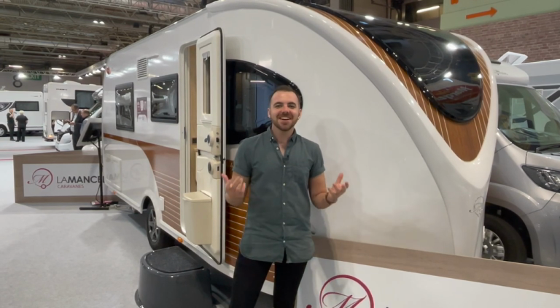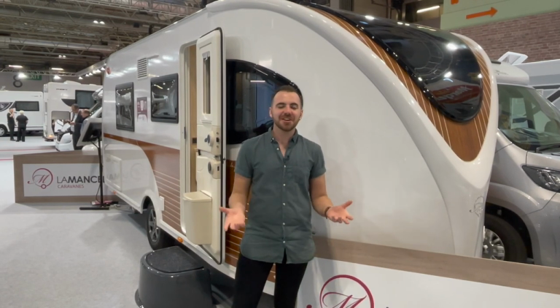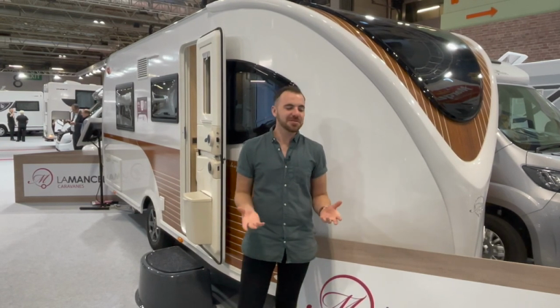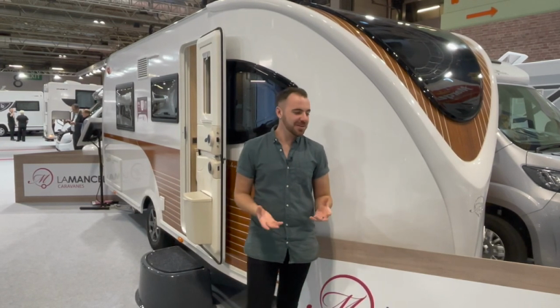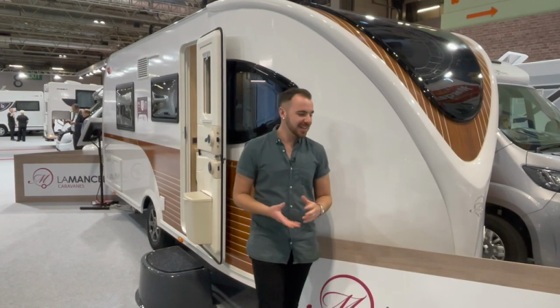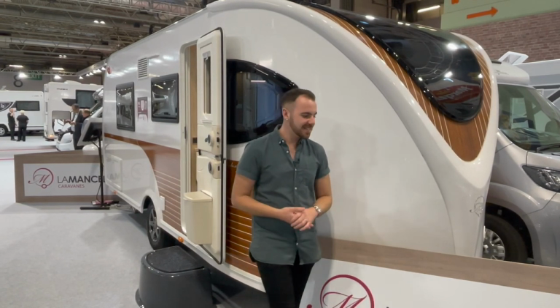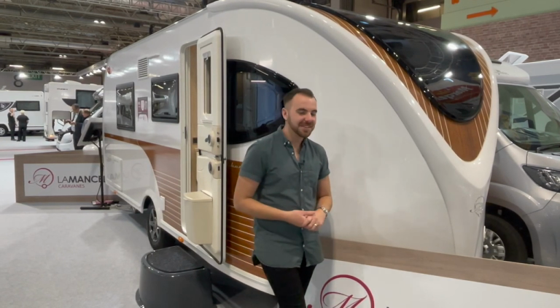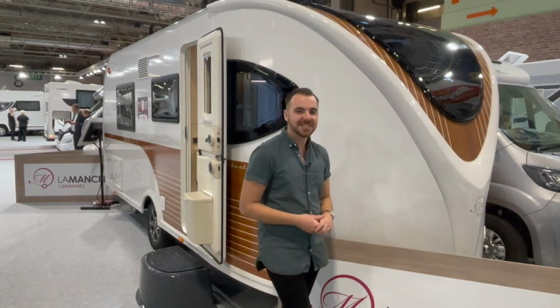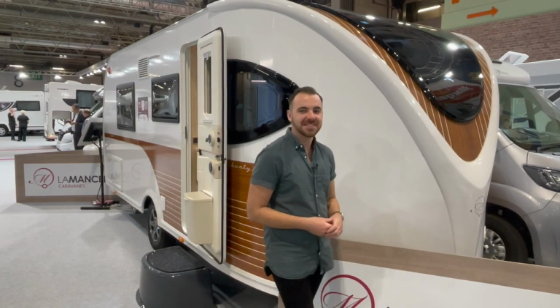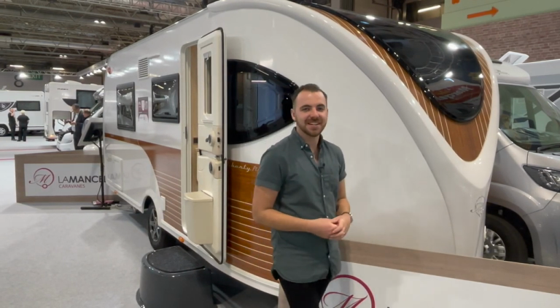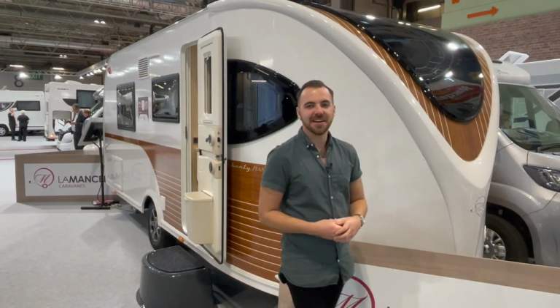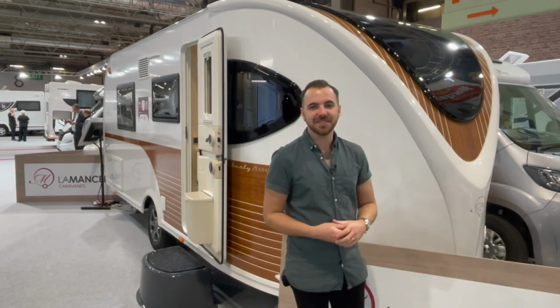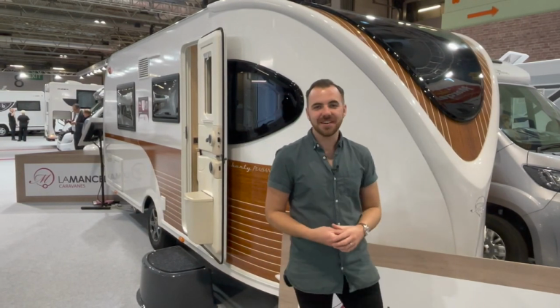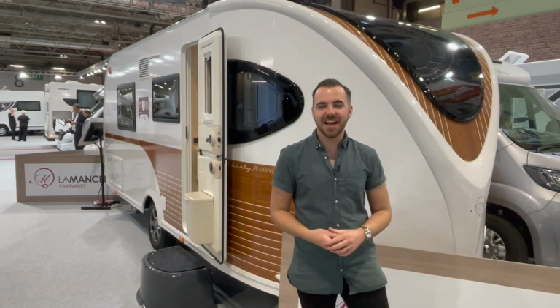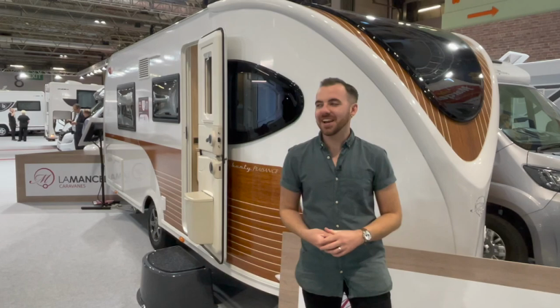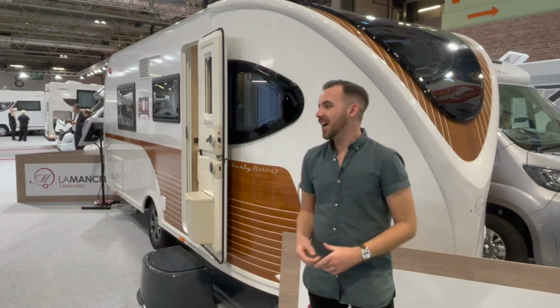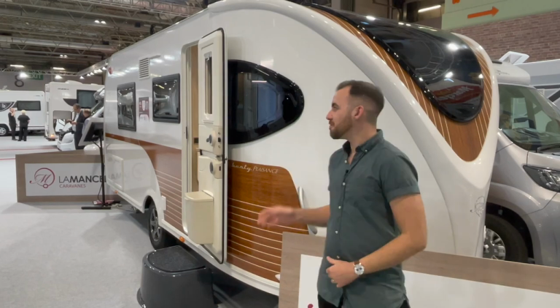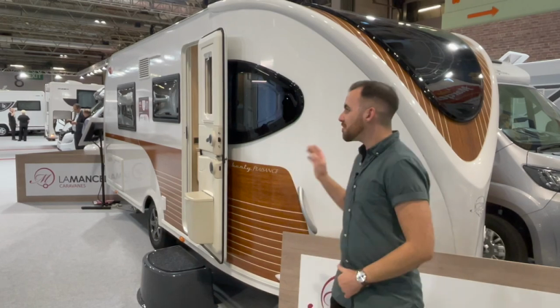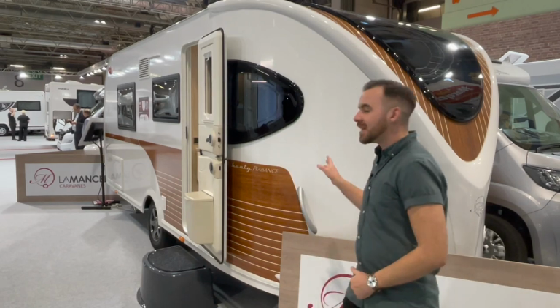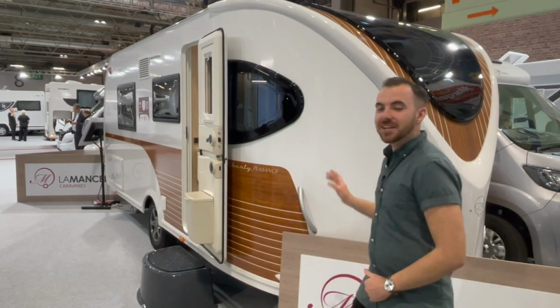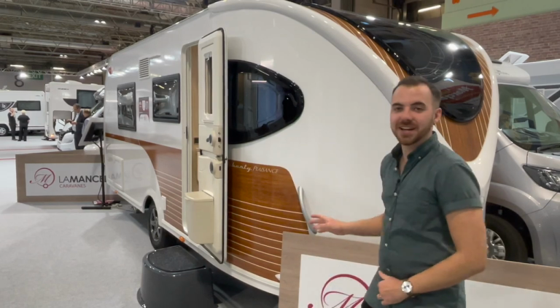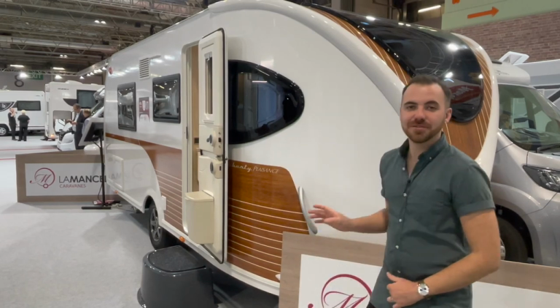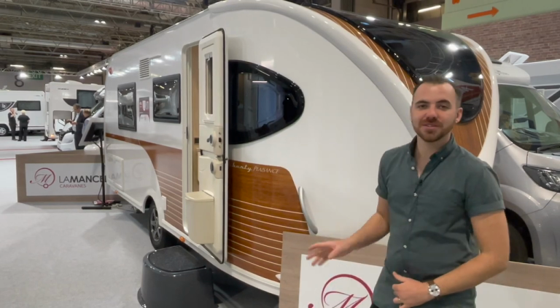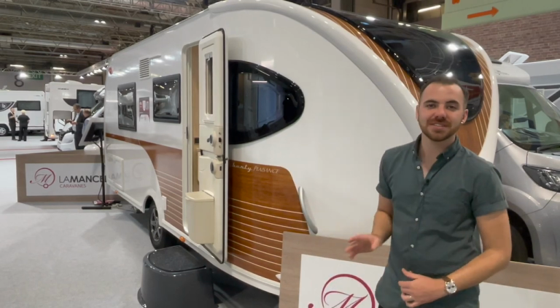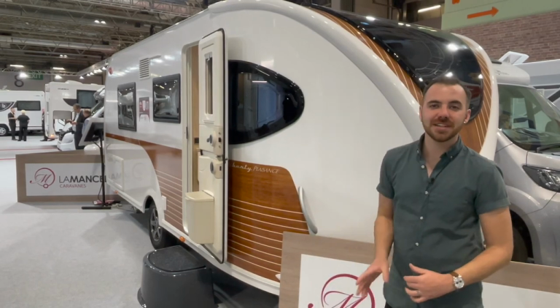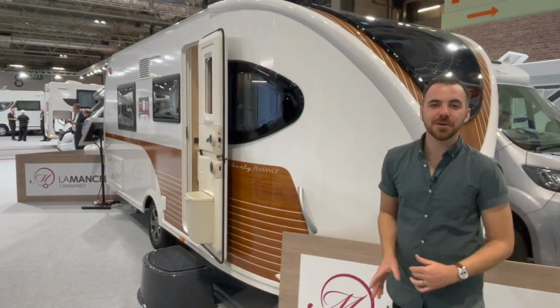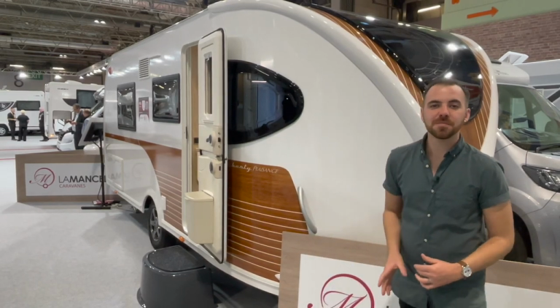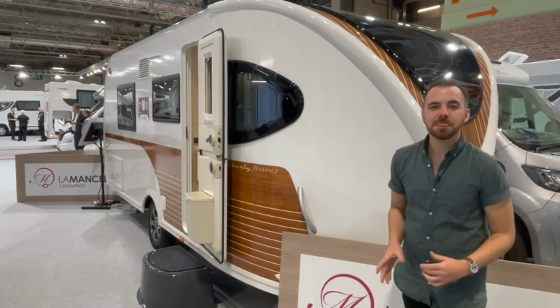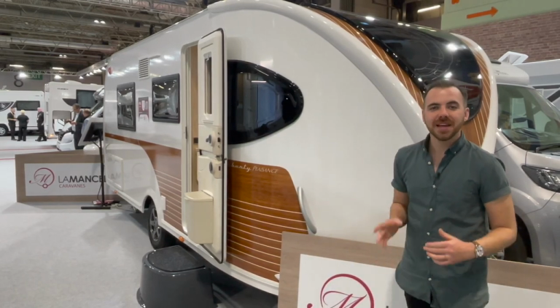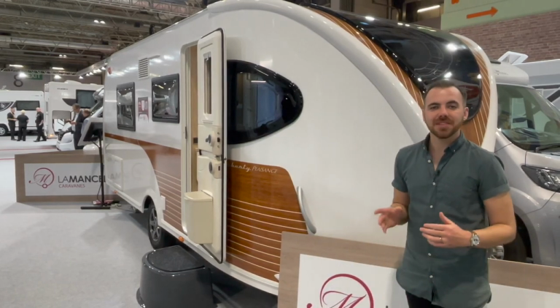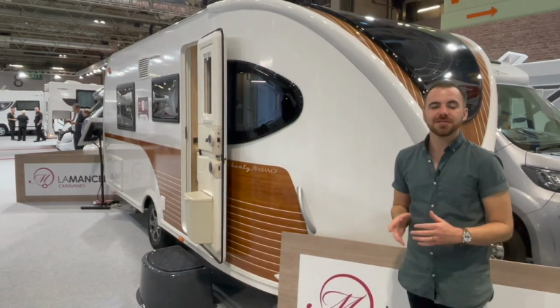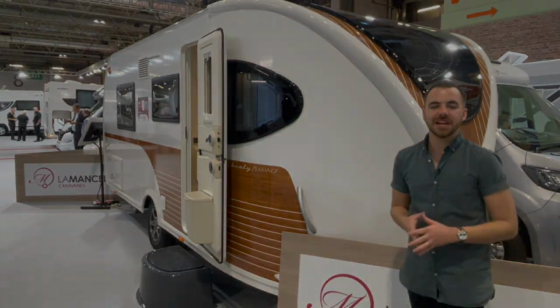Overall, it's a fantastic caravan and I'm really glad I've got to see one in the flesh.